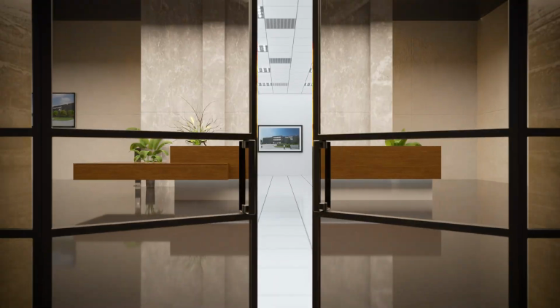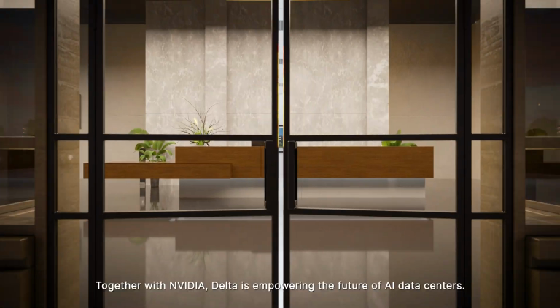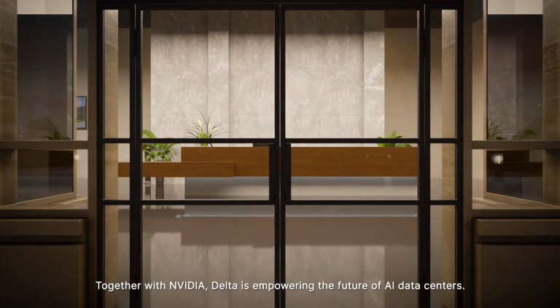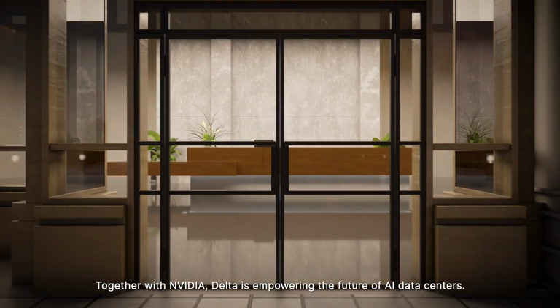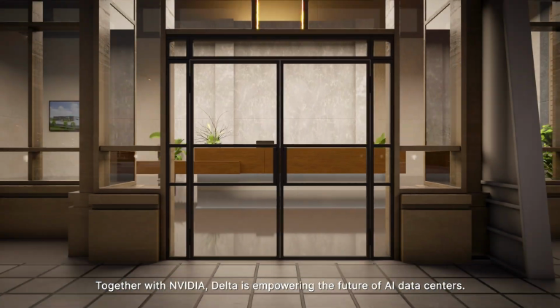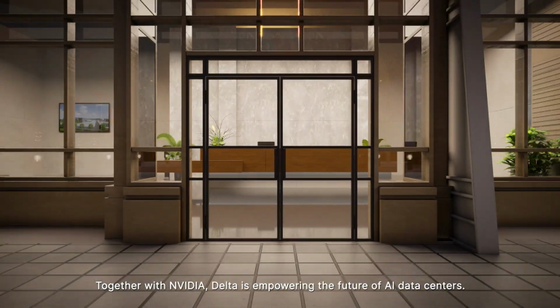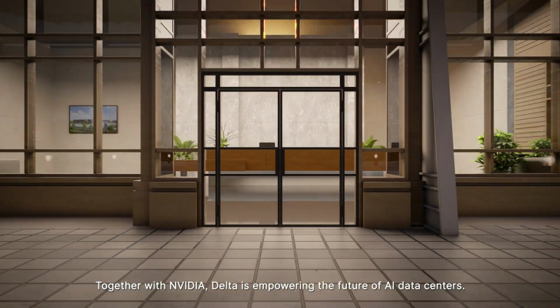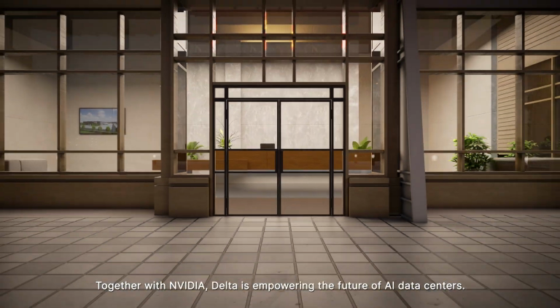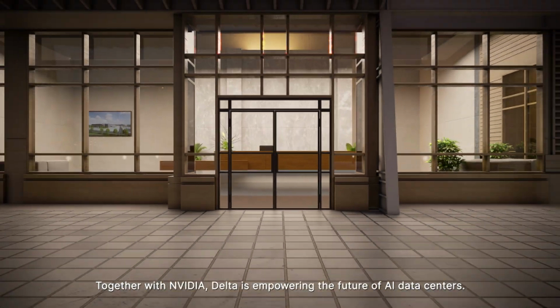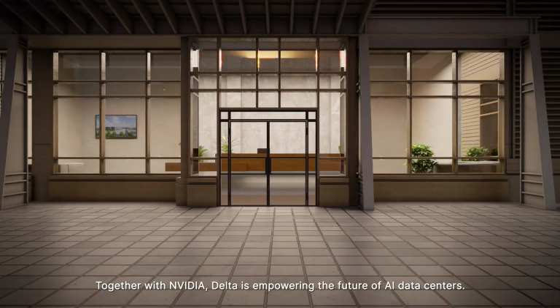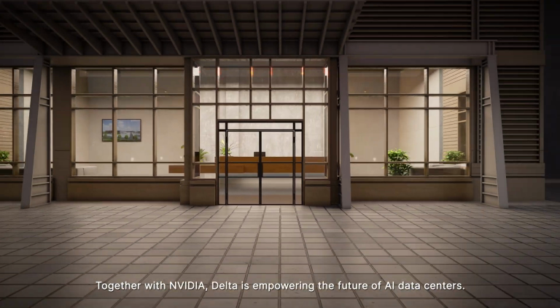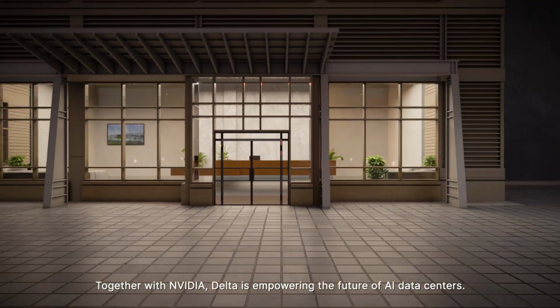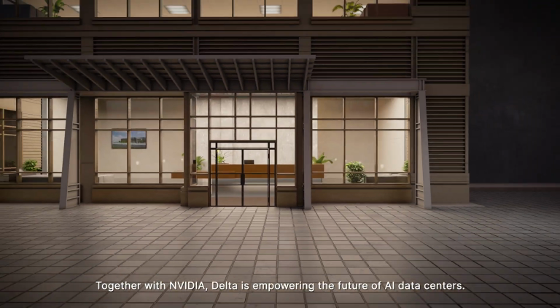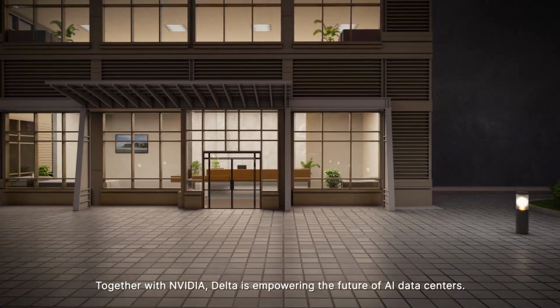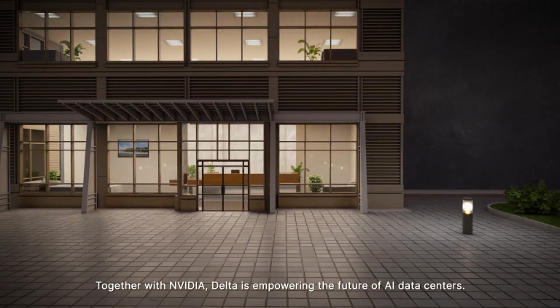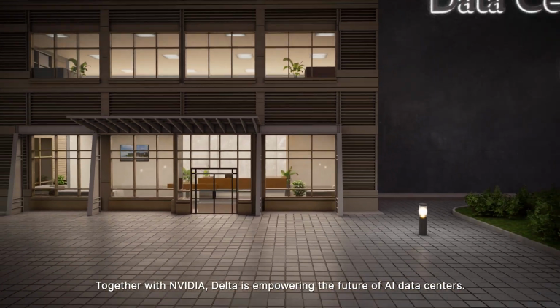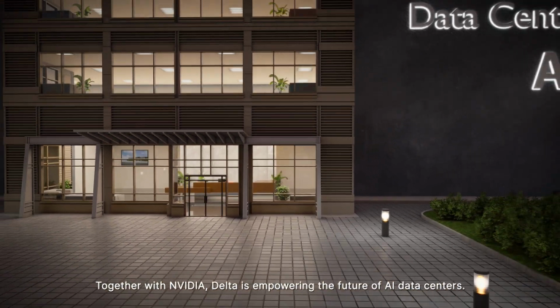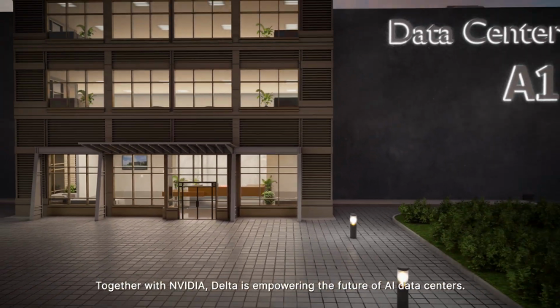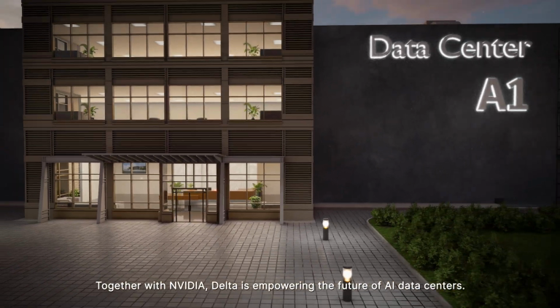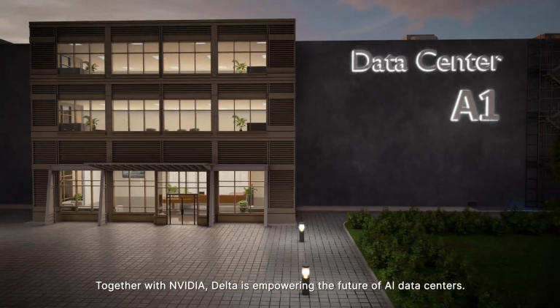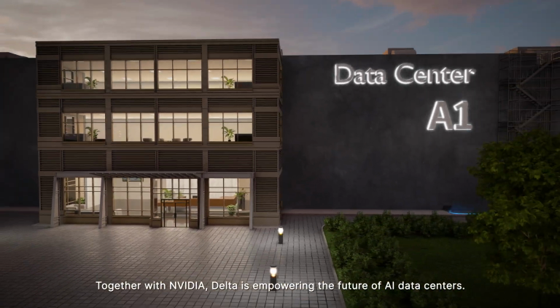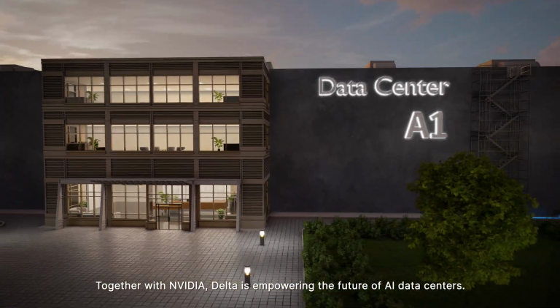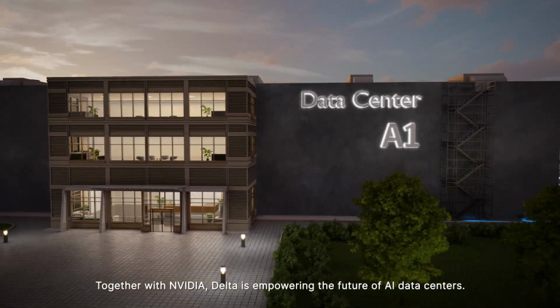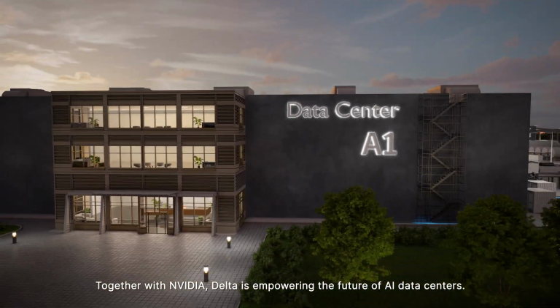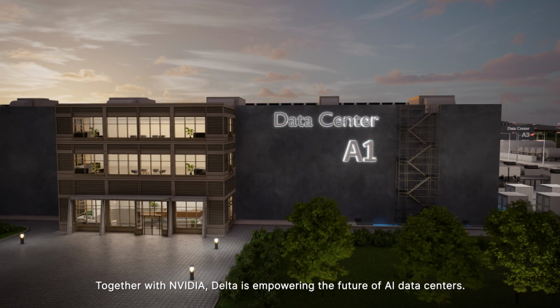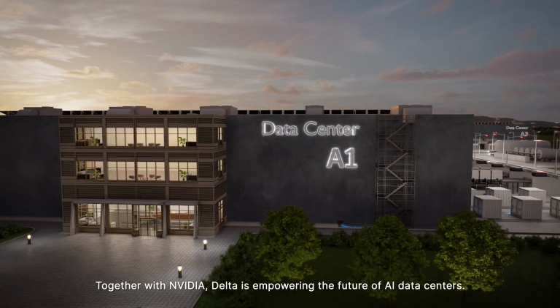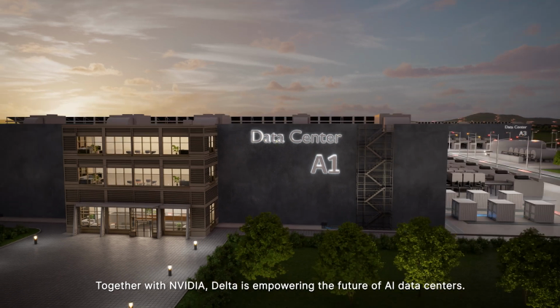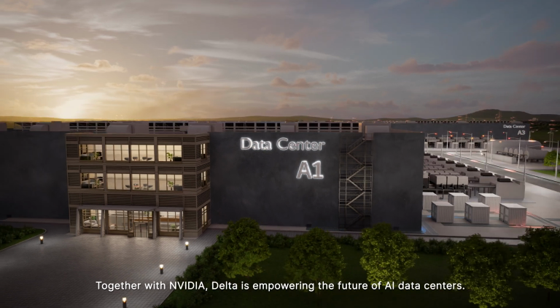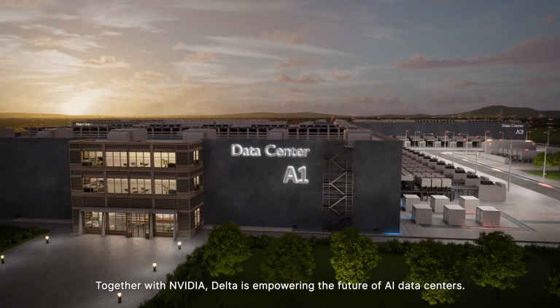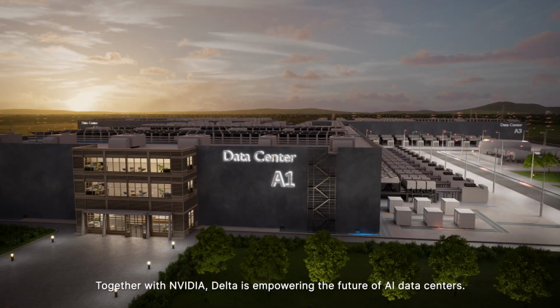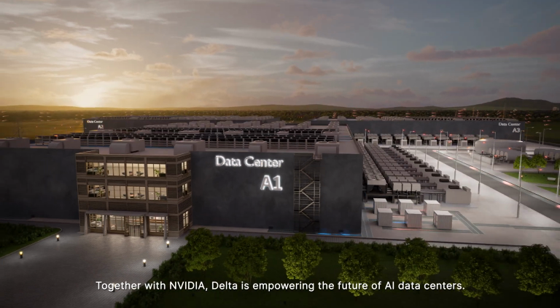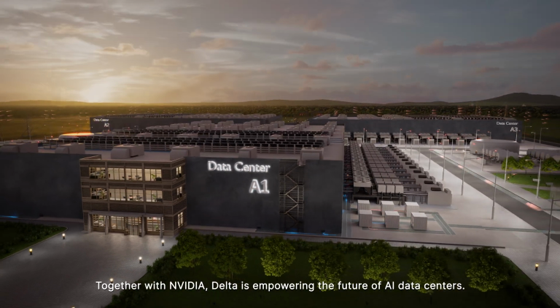Together with NVIDIA, Delta is empowering the future of AI data centers.